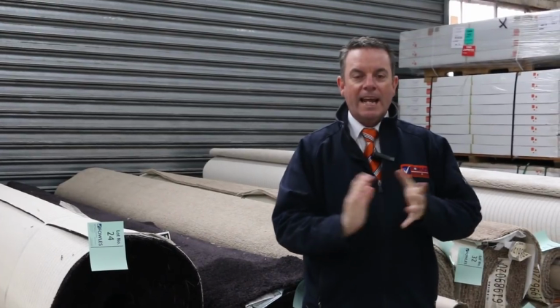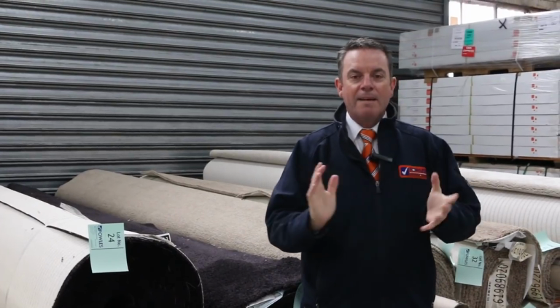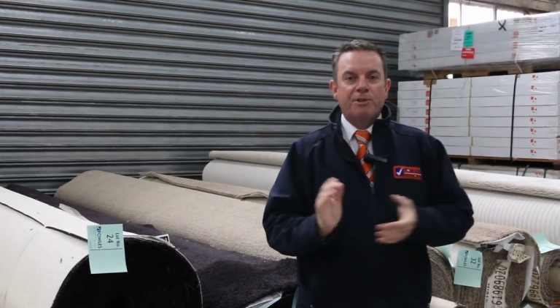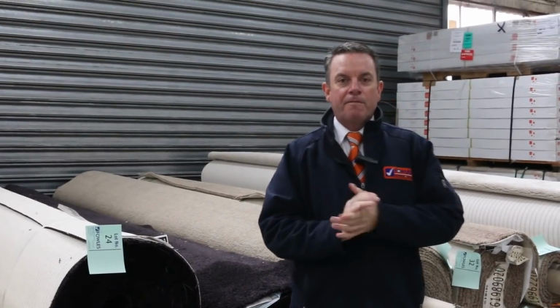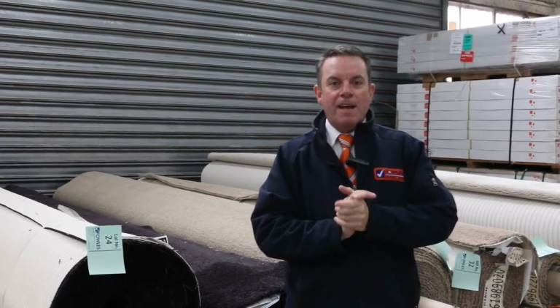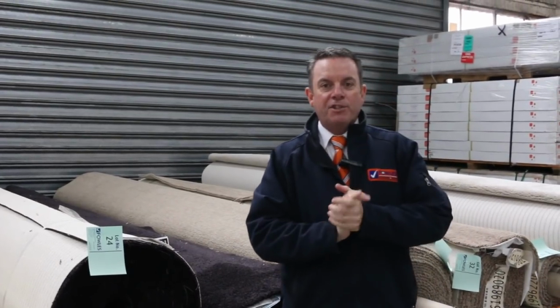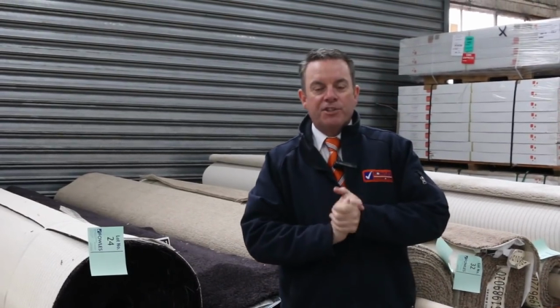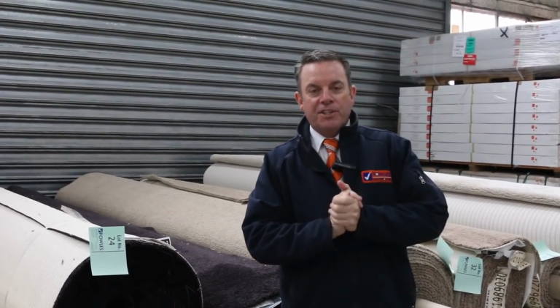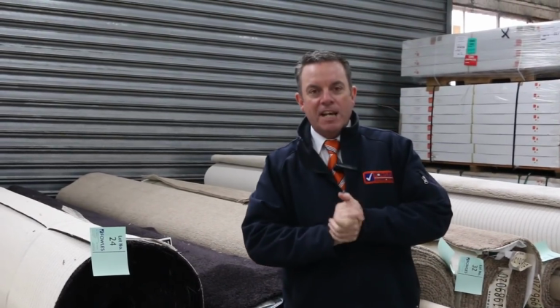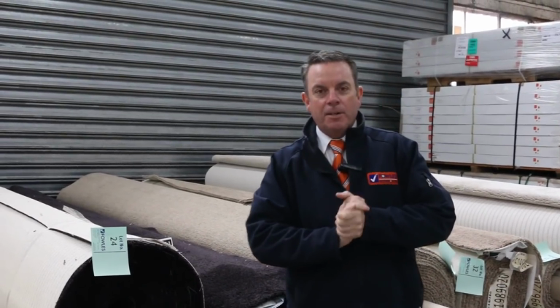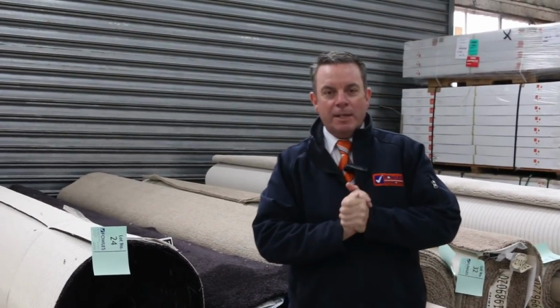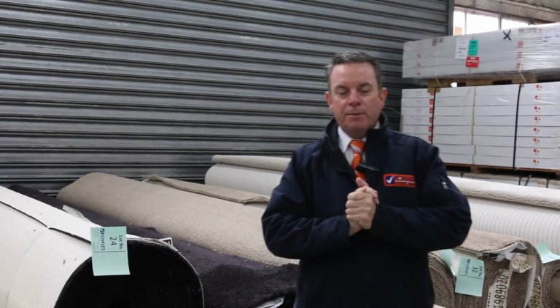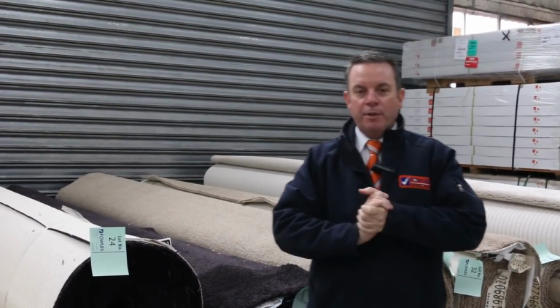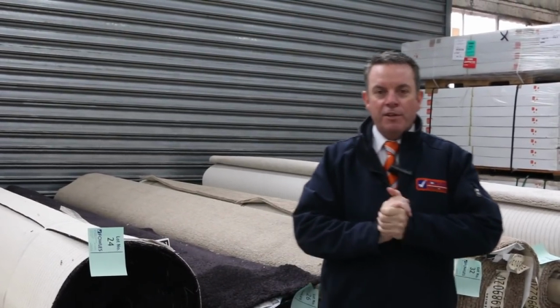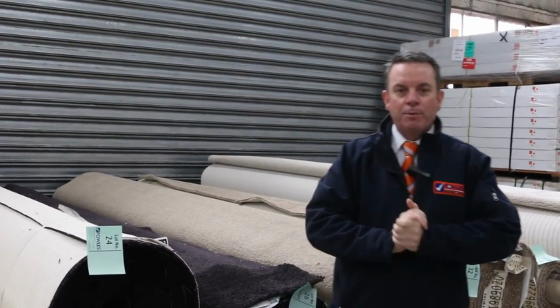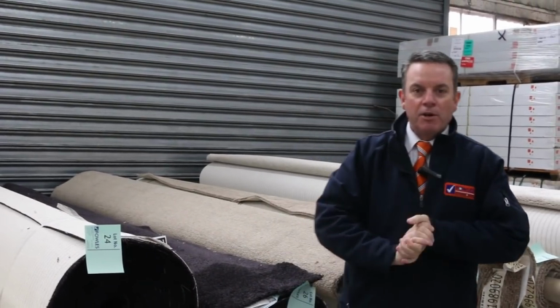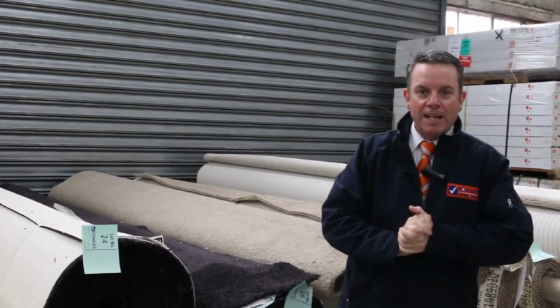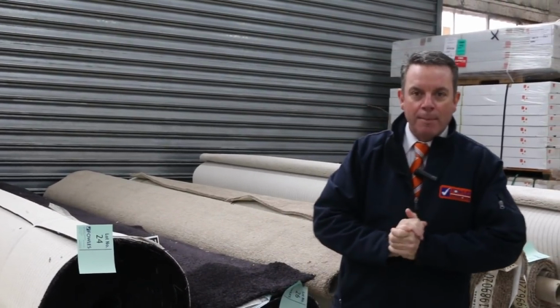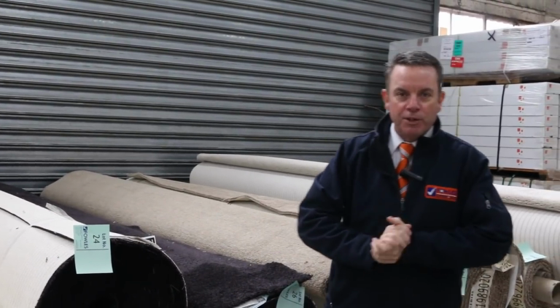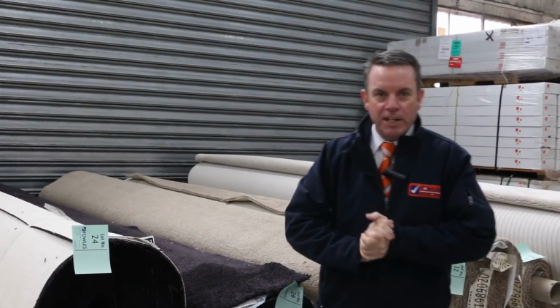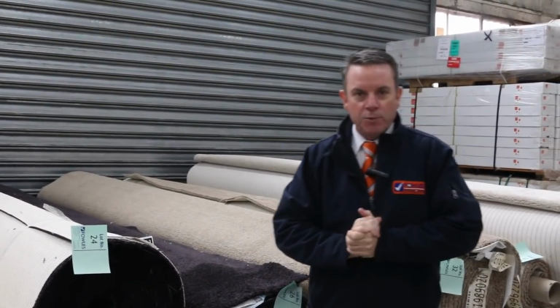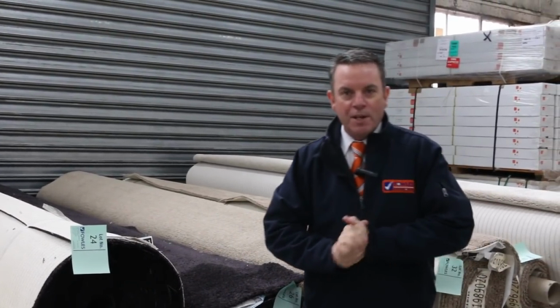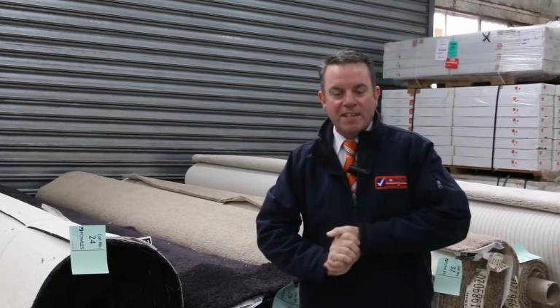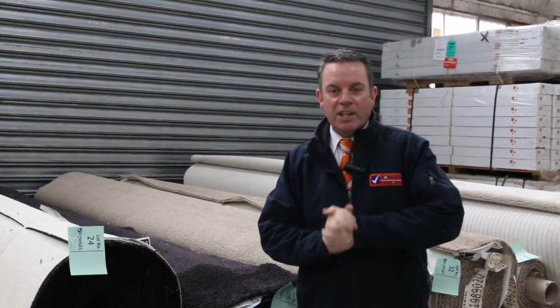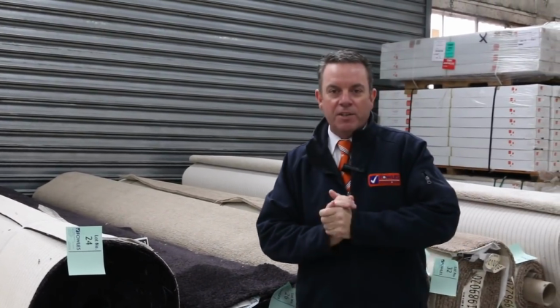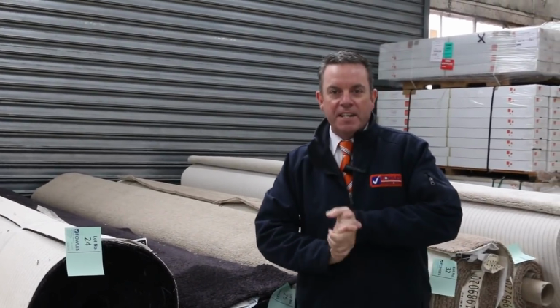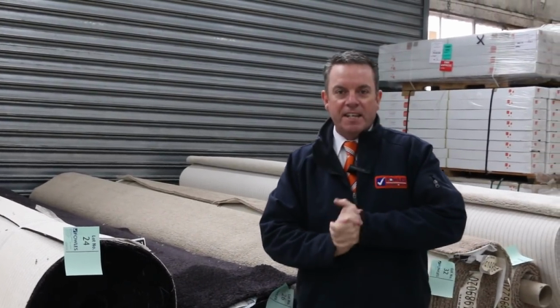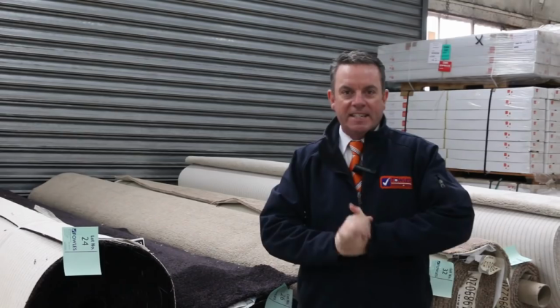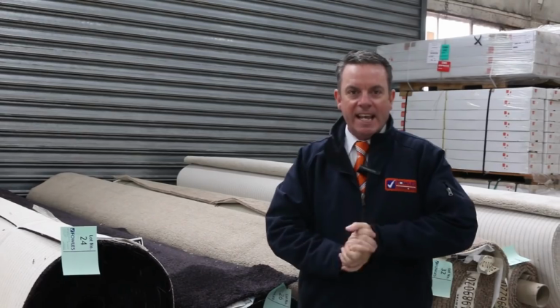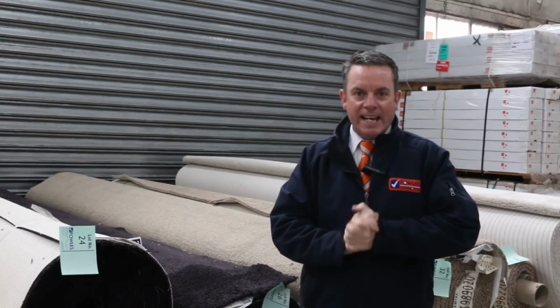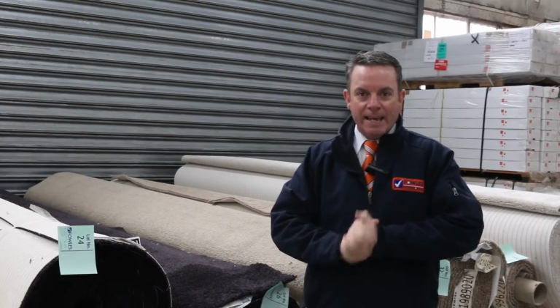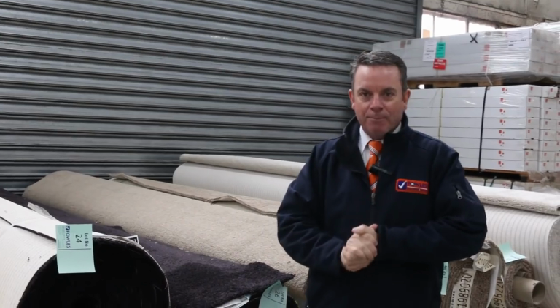G'day, I'm John from Fowler's Auction and Sales. I'm here to preview tomorrow's carpet auction — that's Wednesday the 19th at 10am.